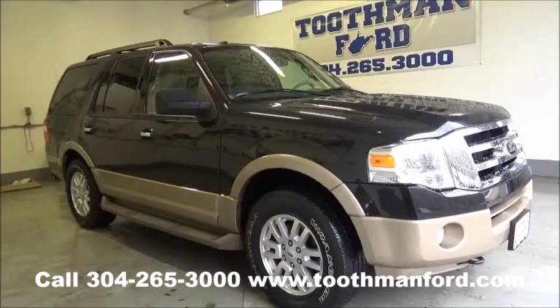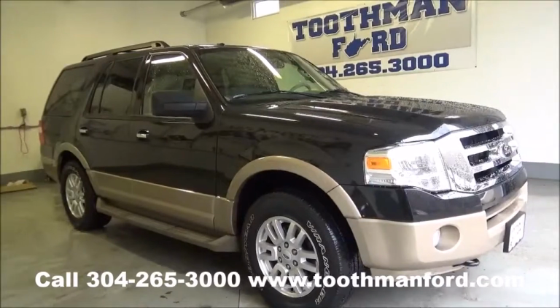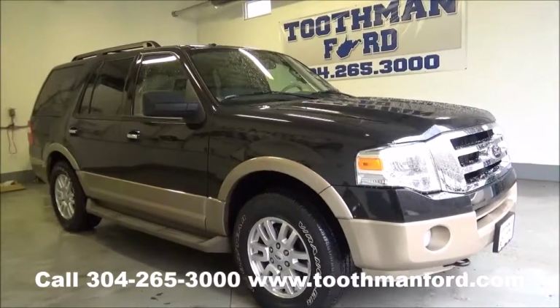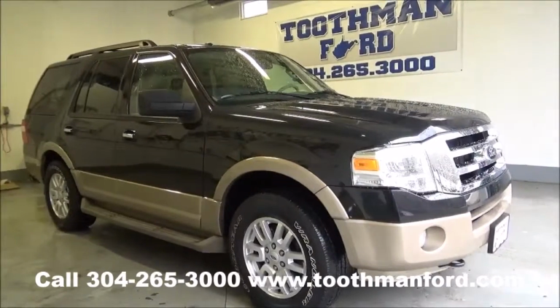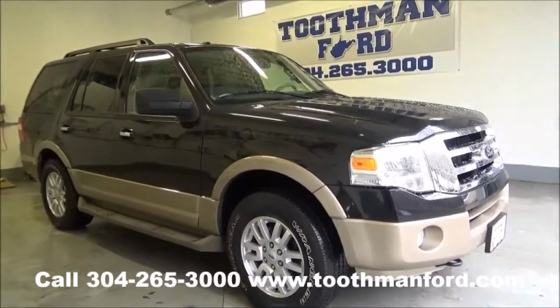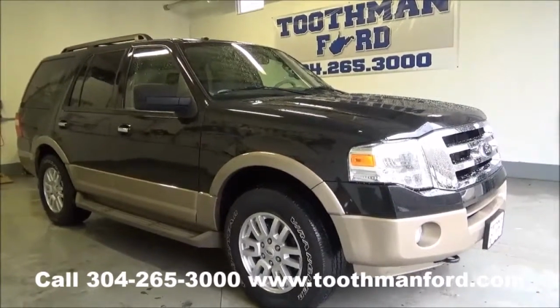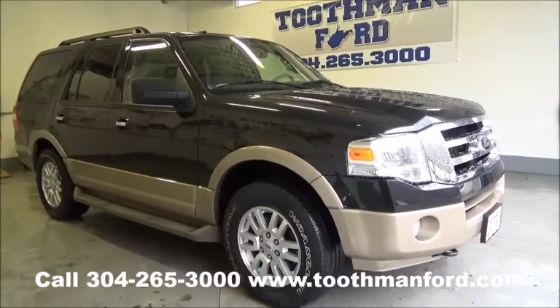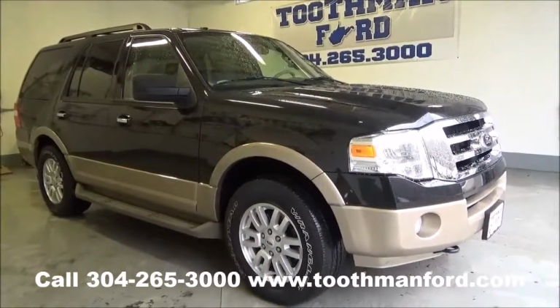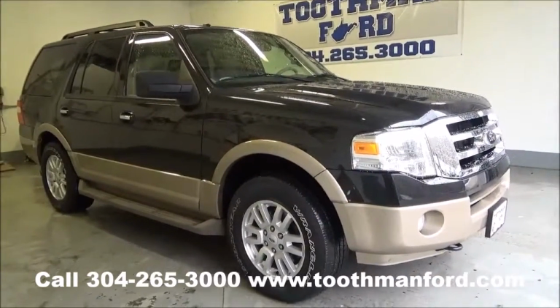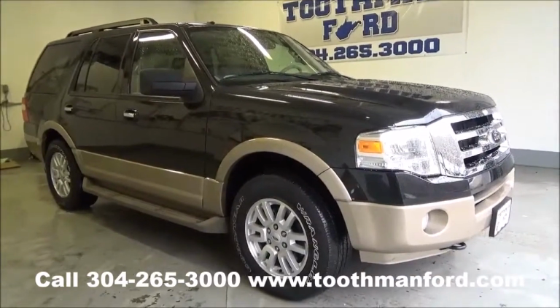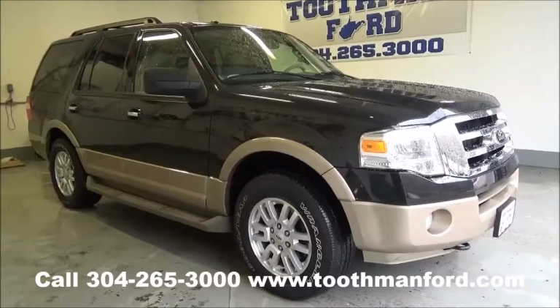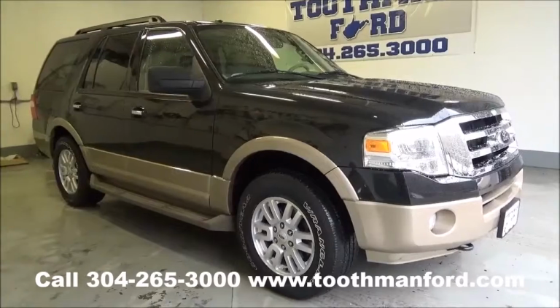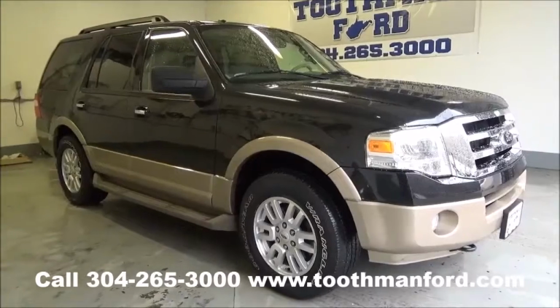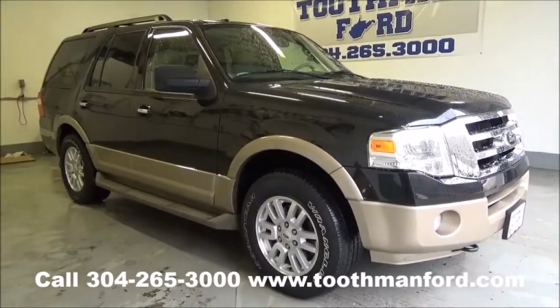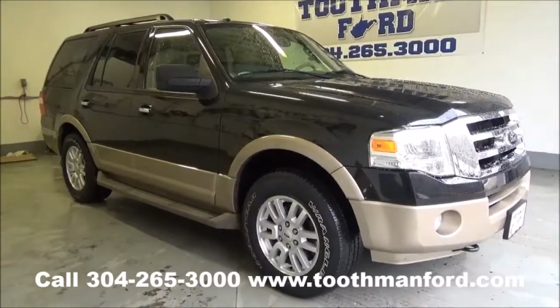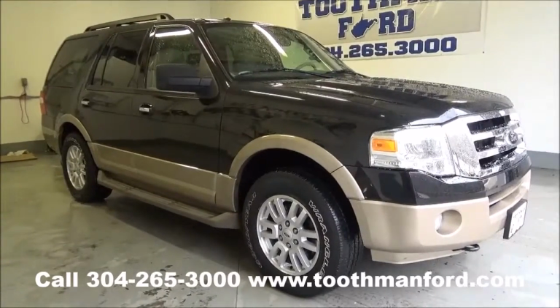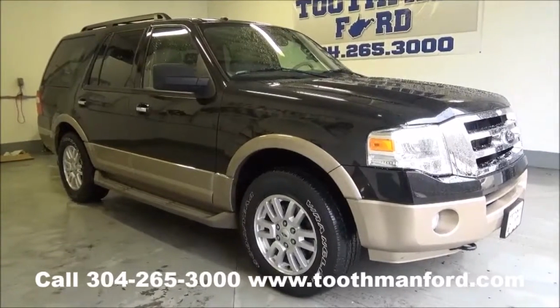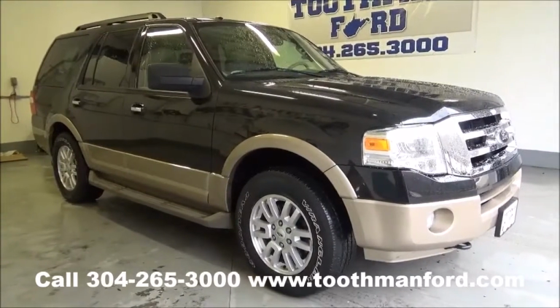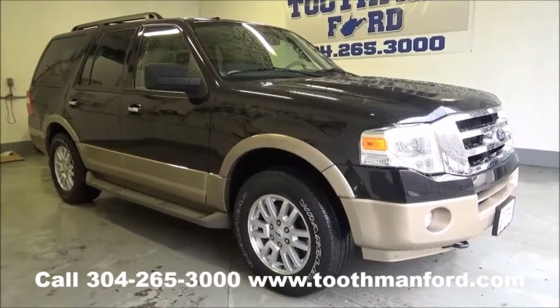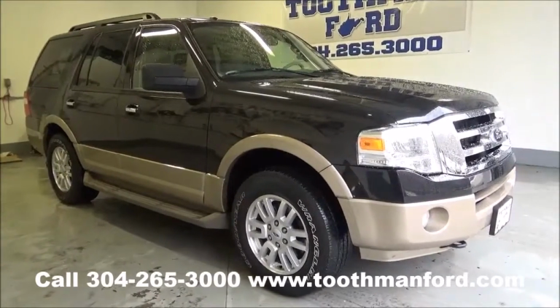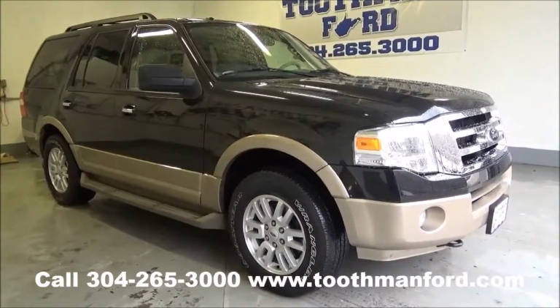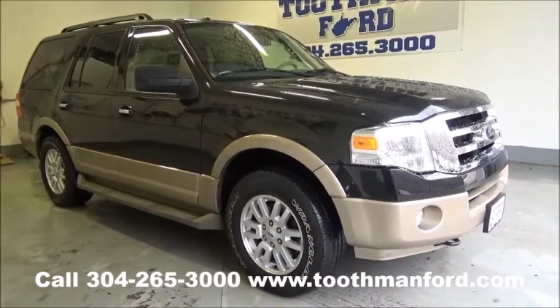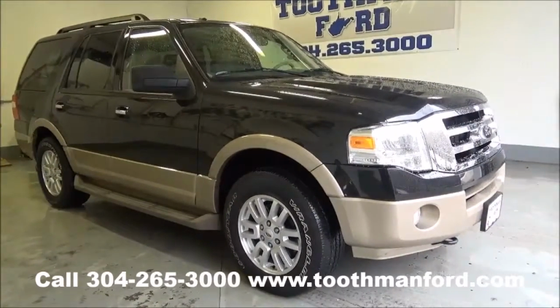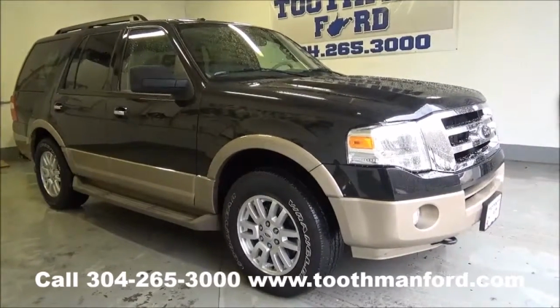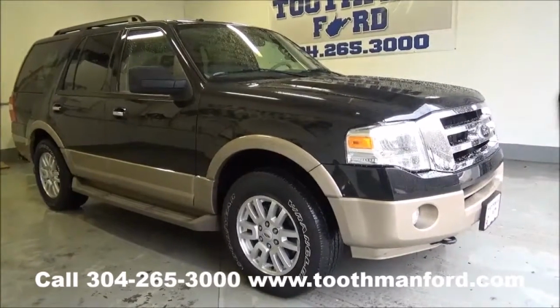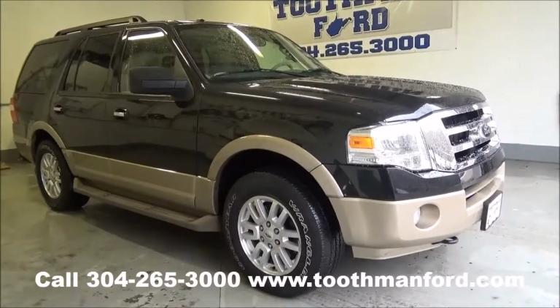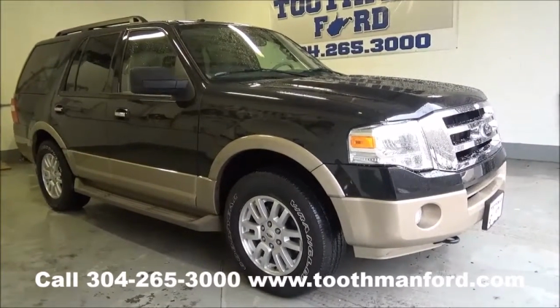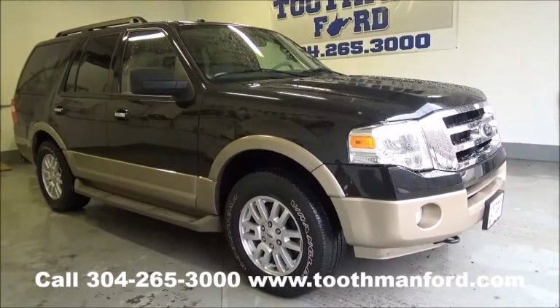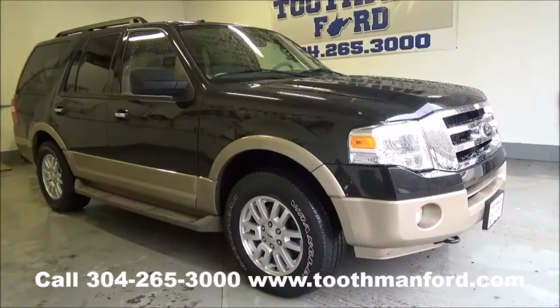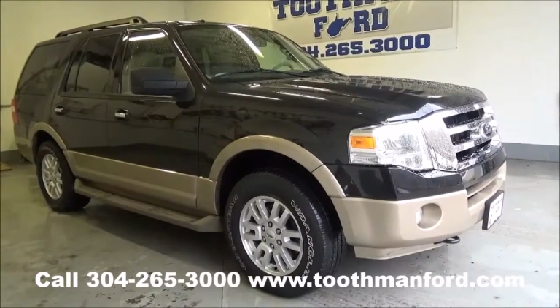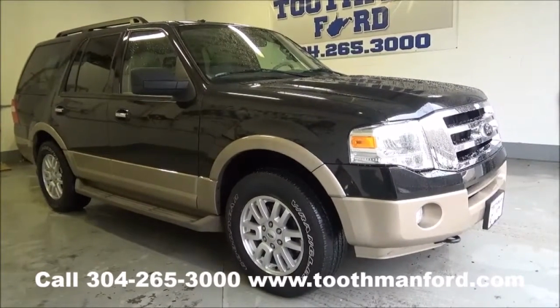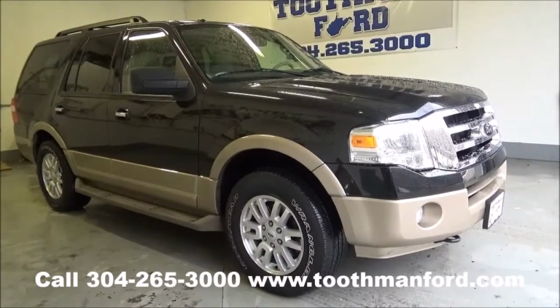I'm Rachel Toothman Ford. Visit us at ToothmanFord.com. I have a 2014 Ford Expedition — it's an XLT model.